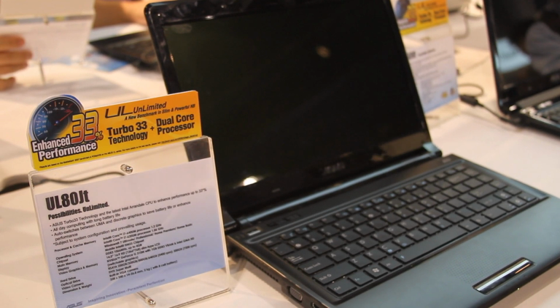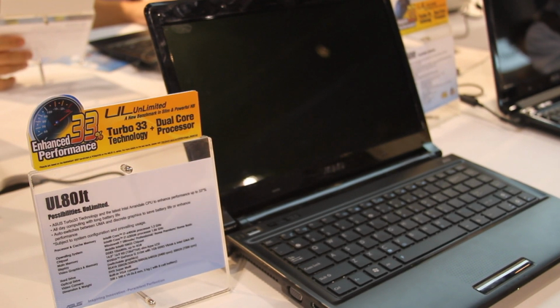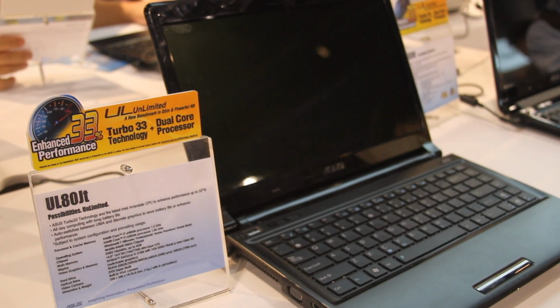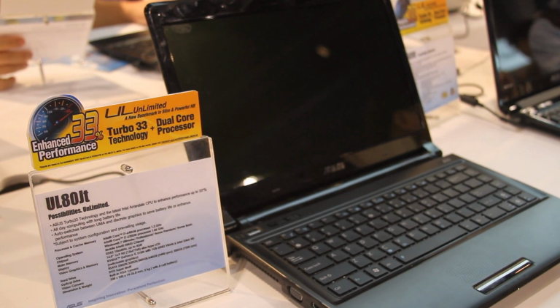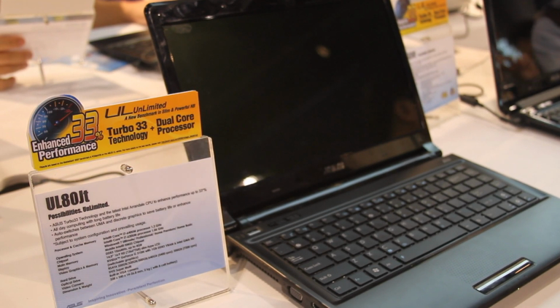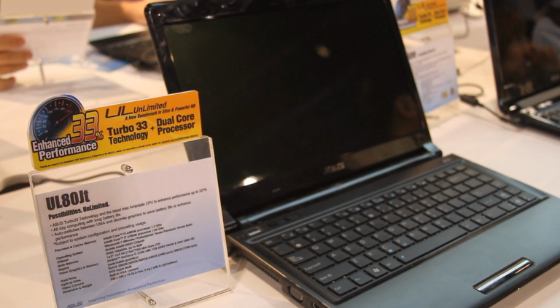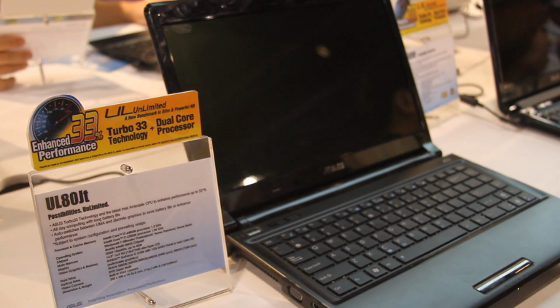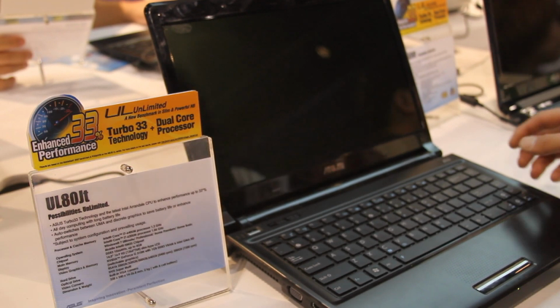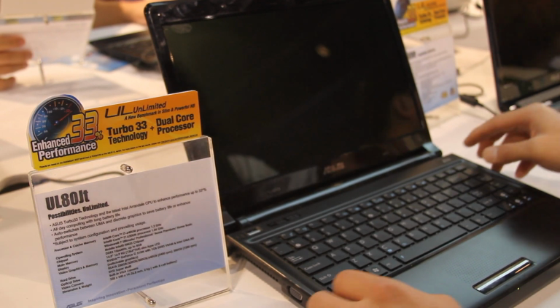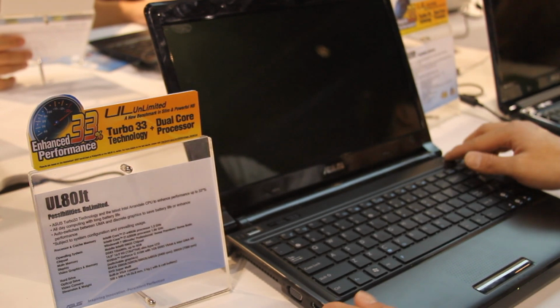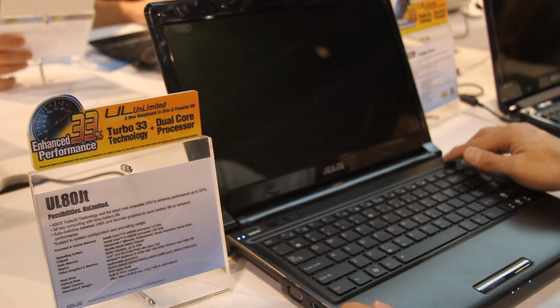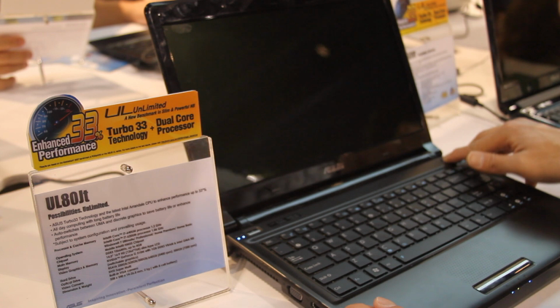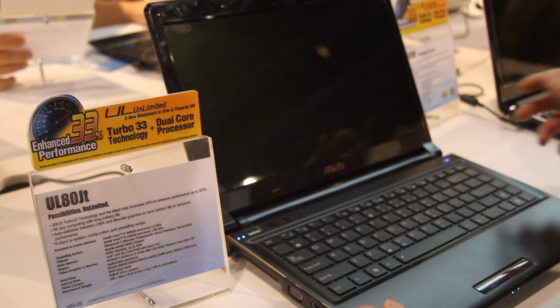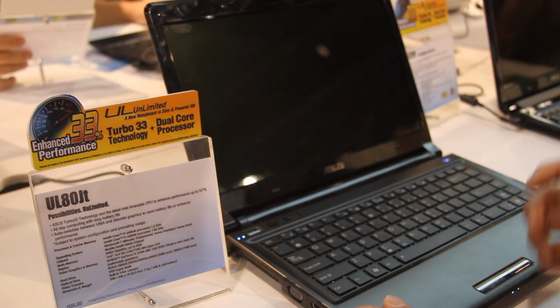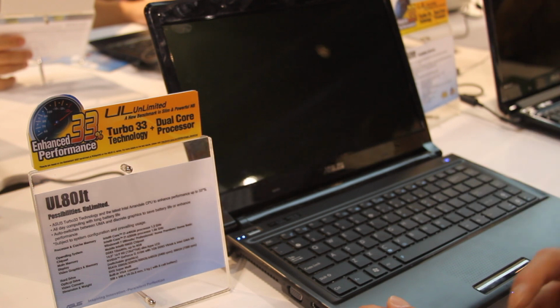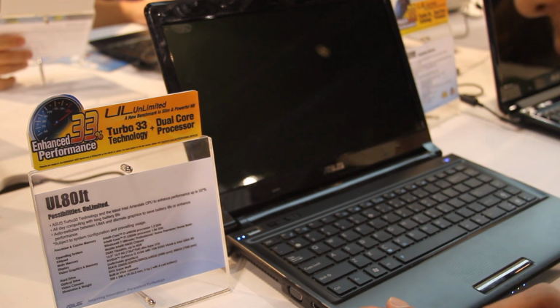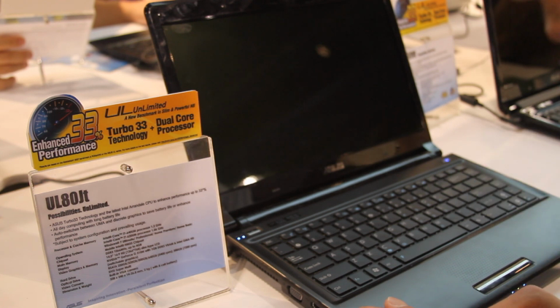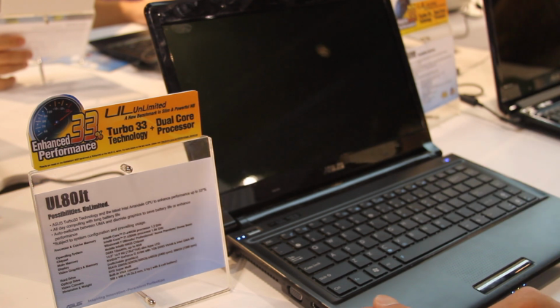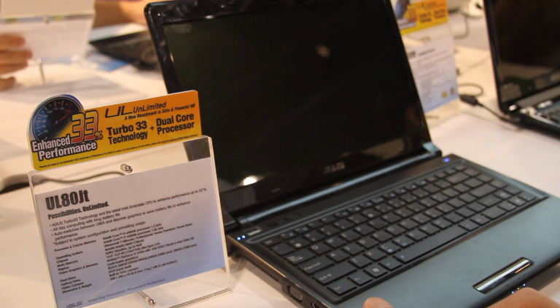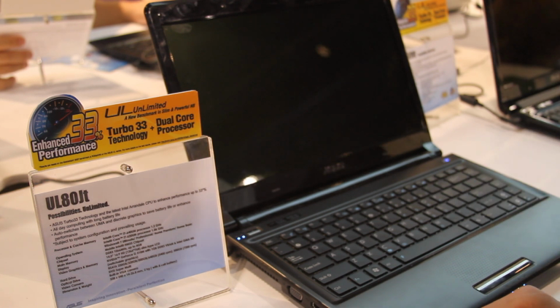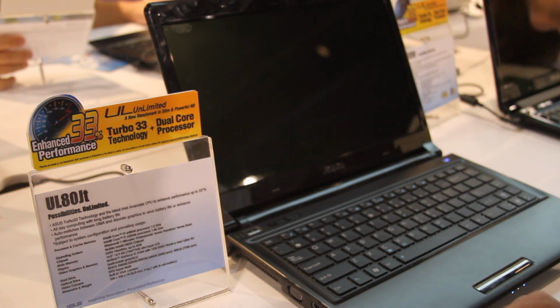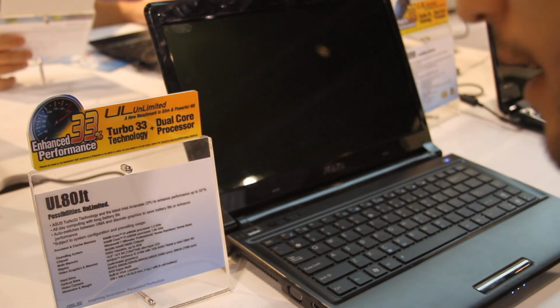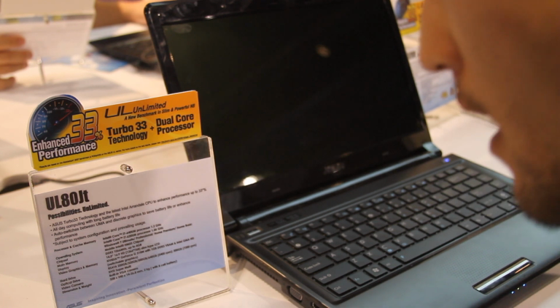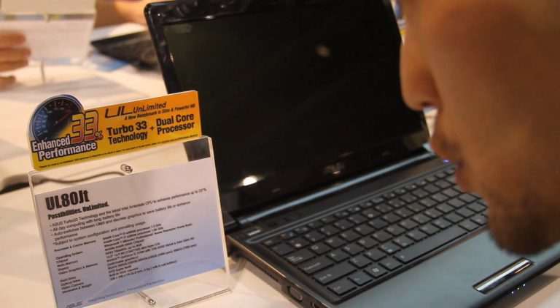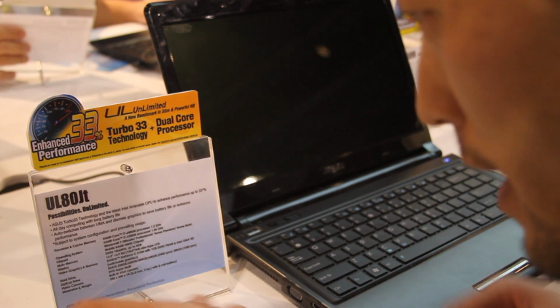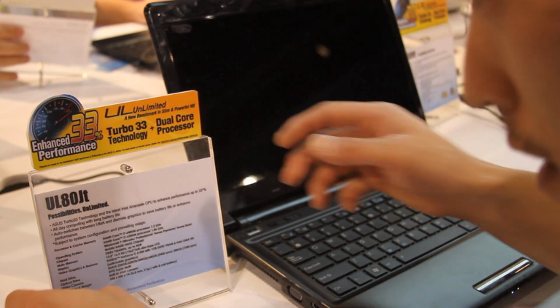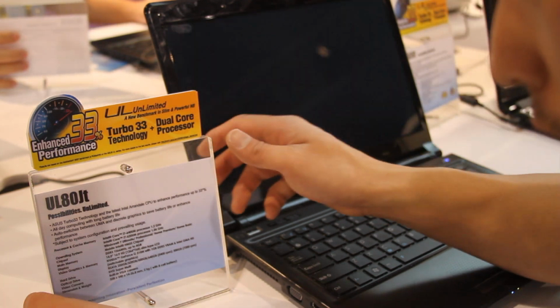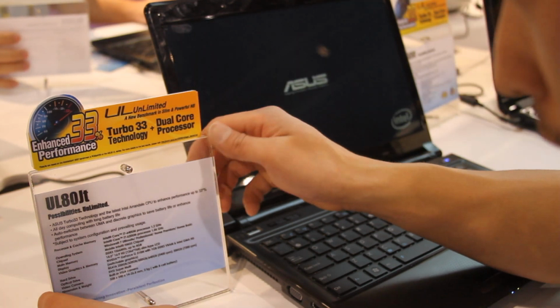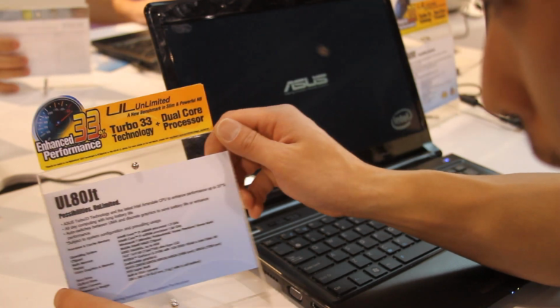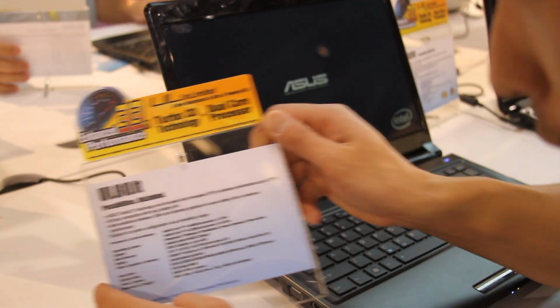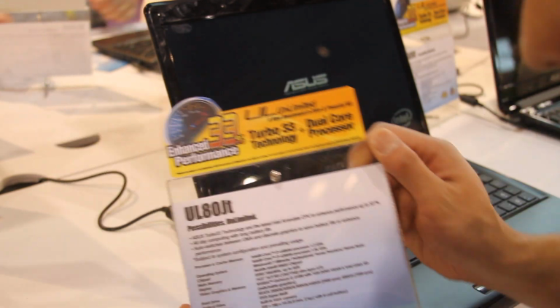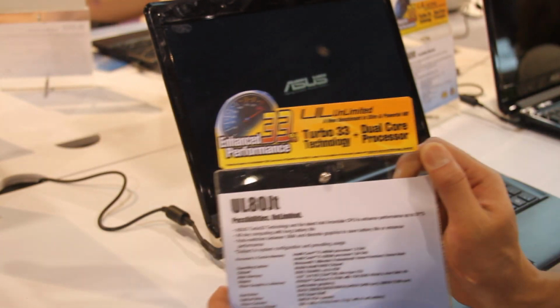Hi, this is Max from Xenomax.com. Right now I've got the UL80JT.